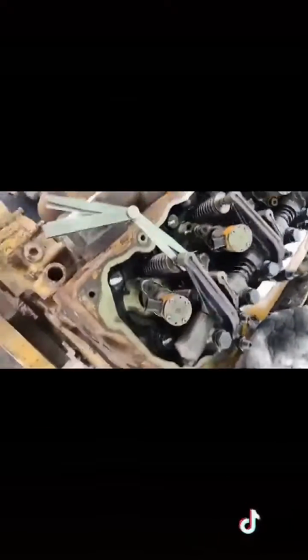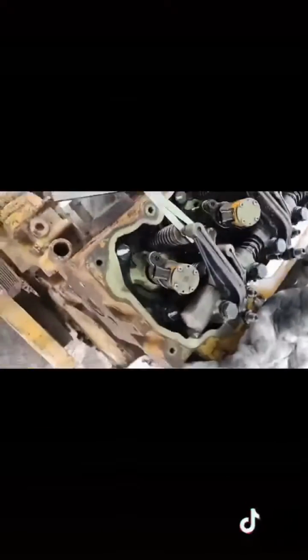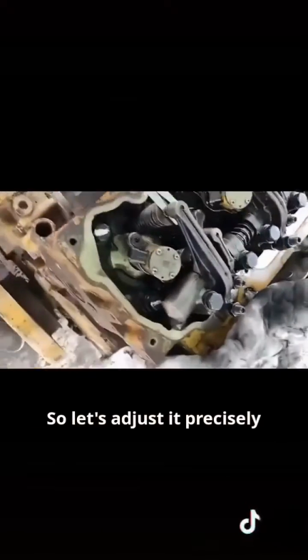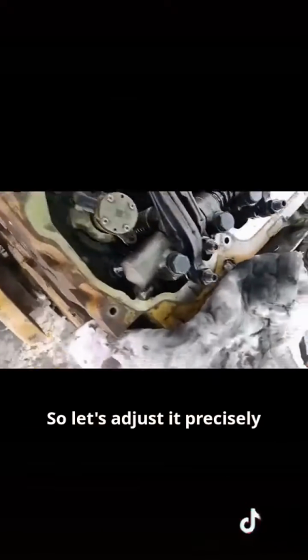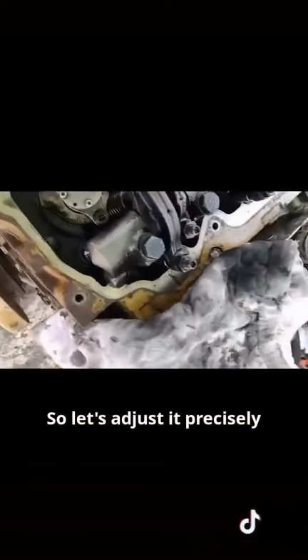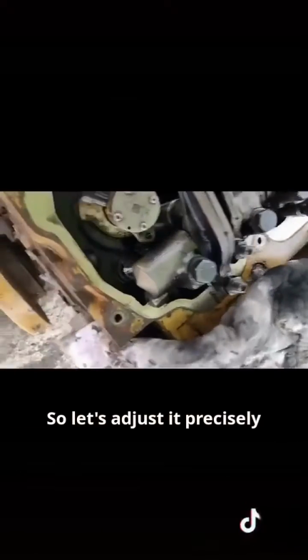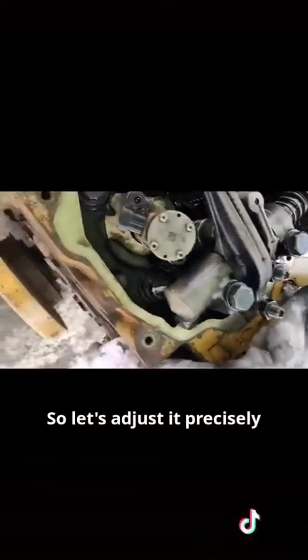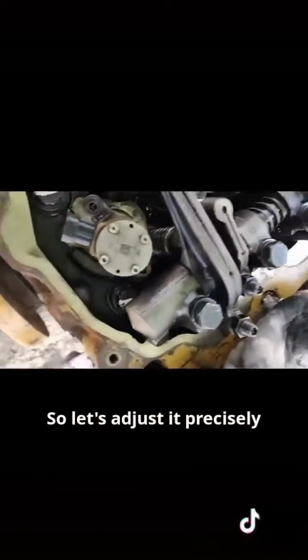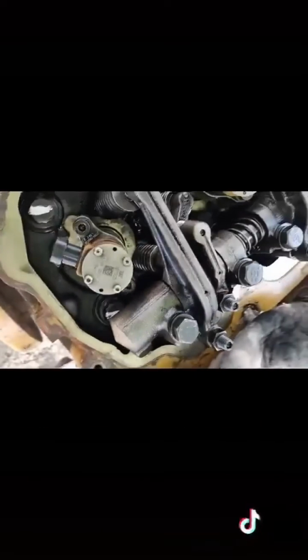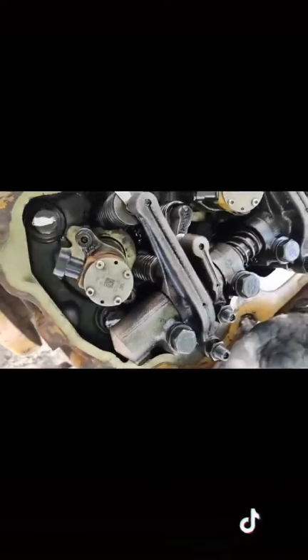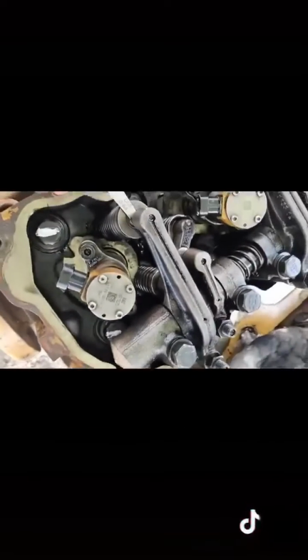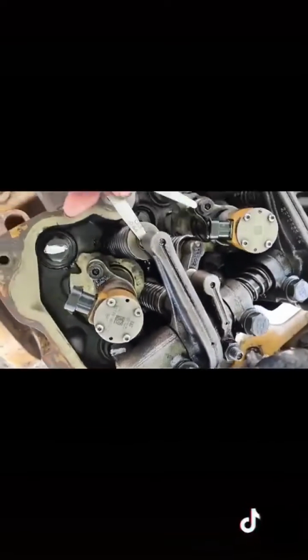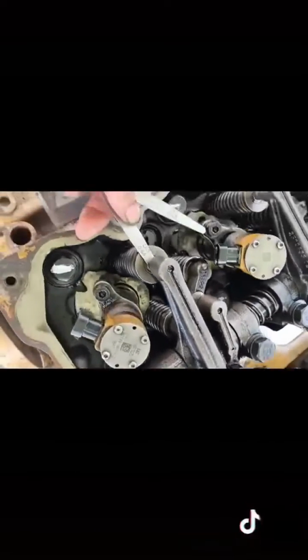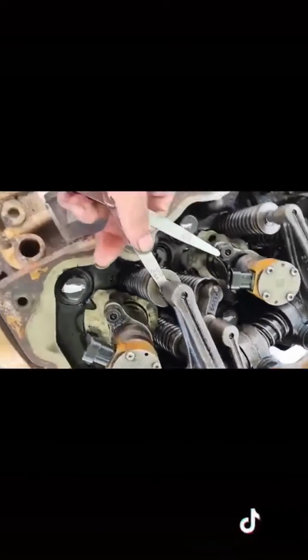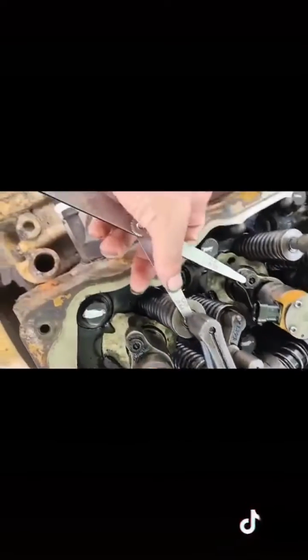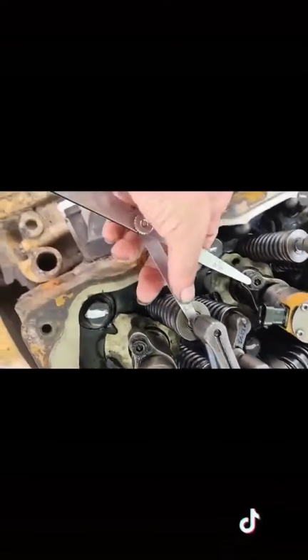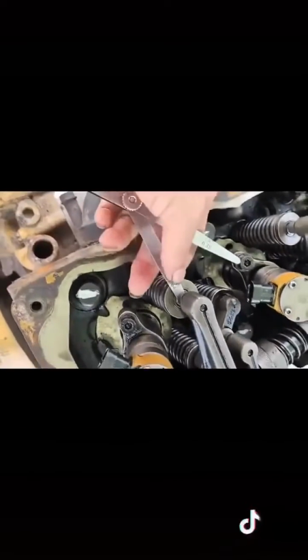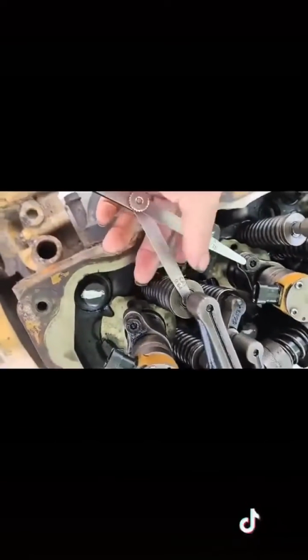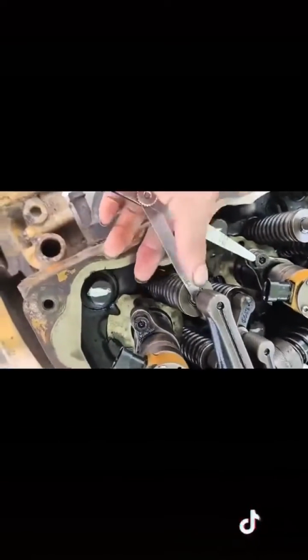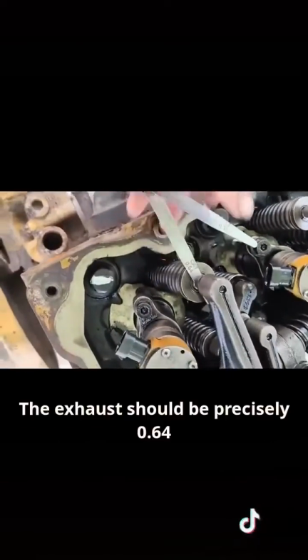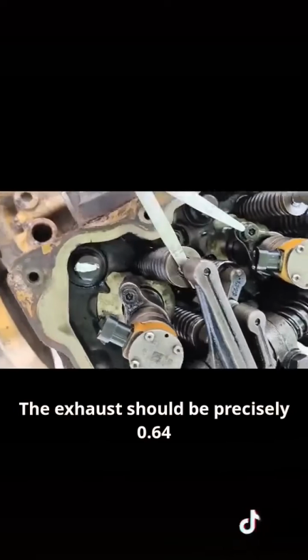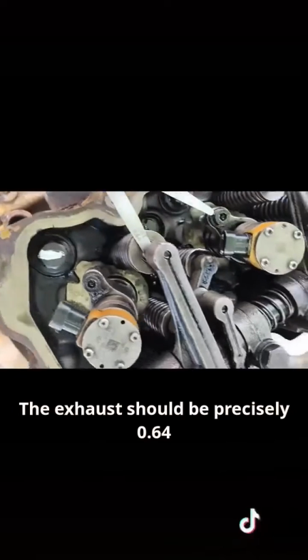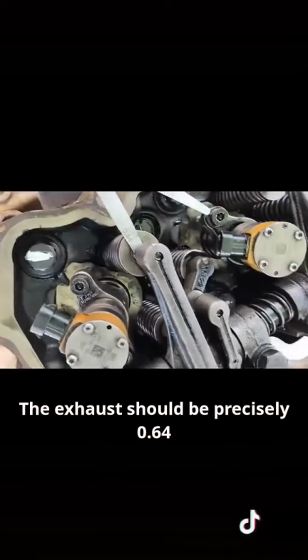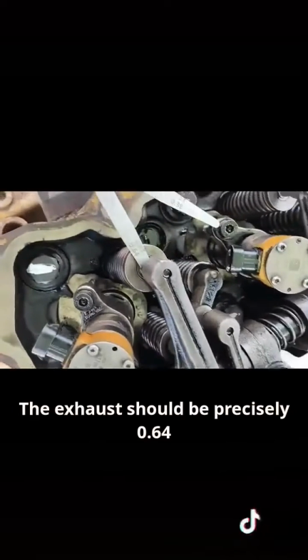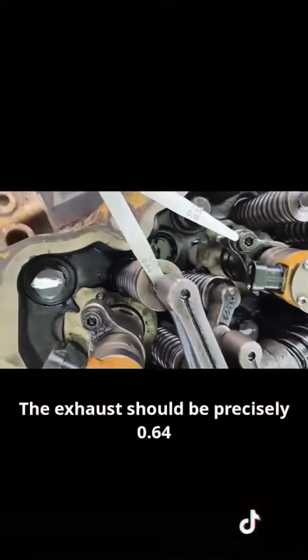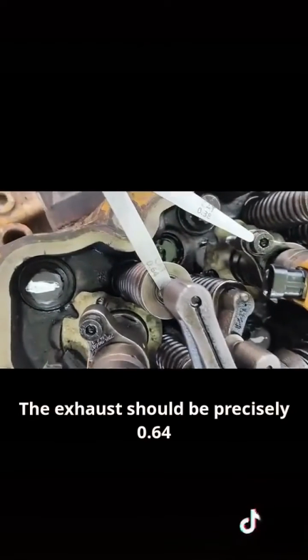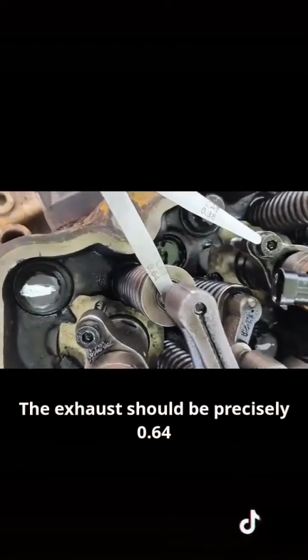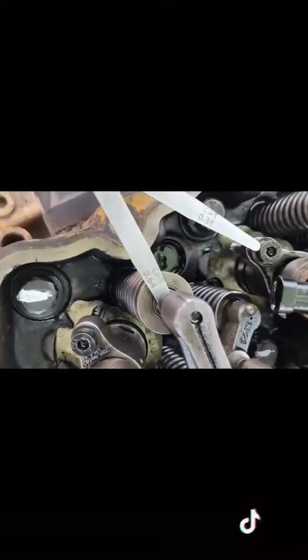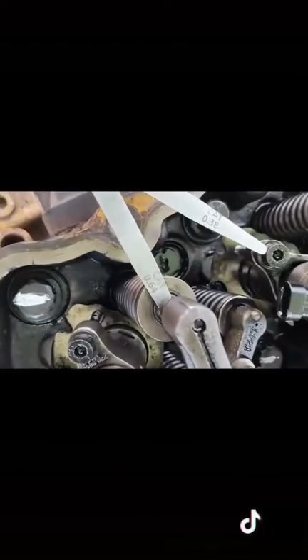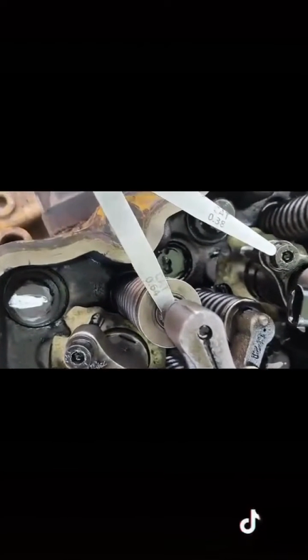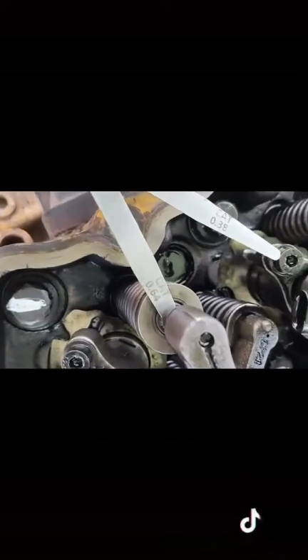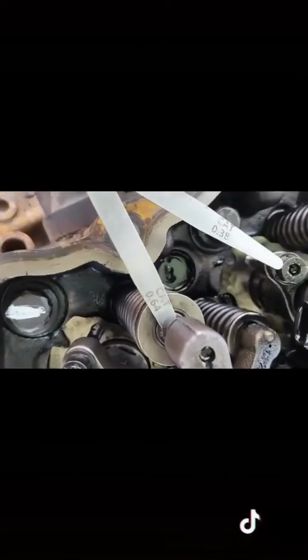So let's adjust it precisely. The exhaust valve clearance should be precisely 0.64.